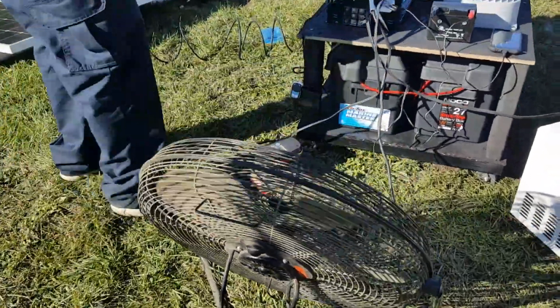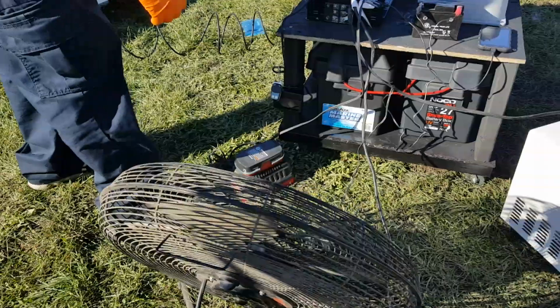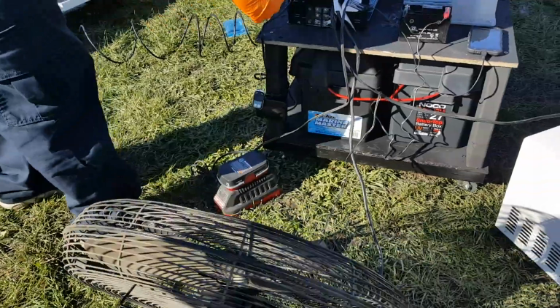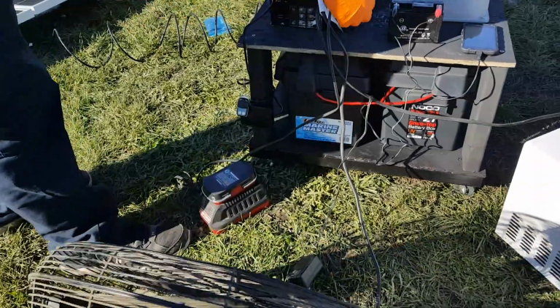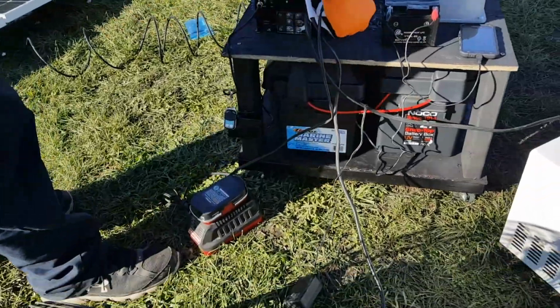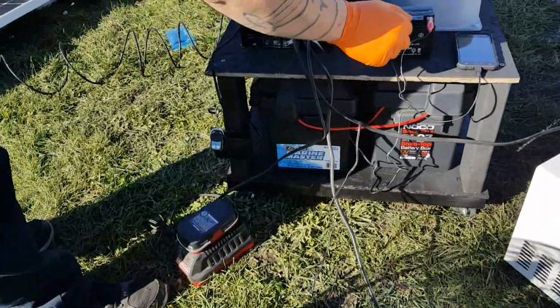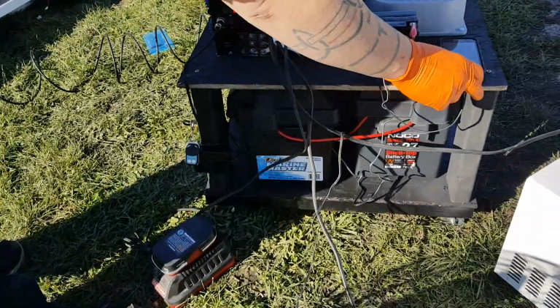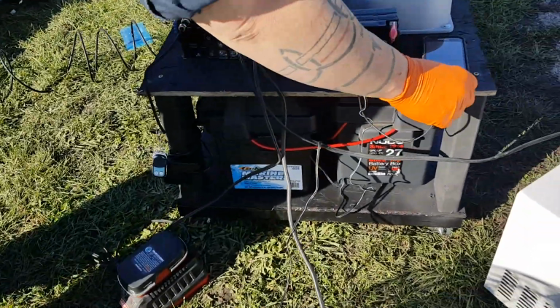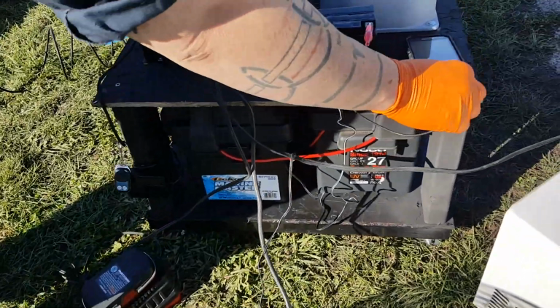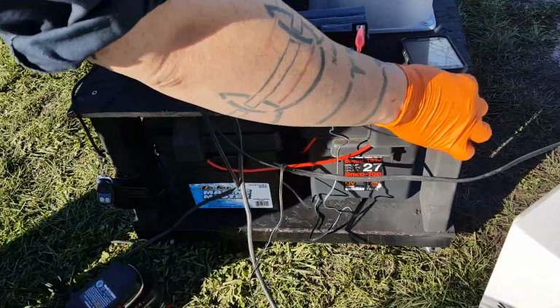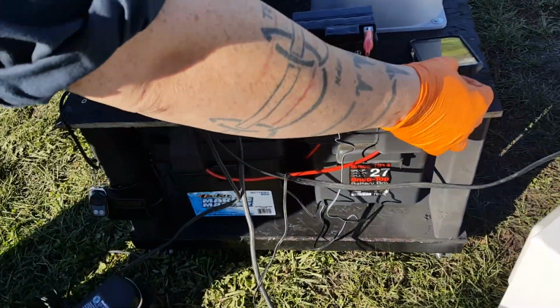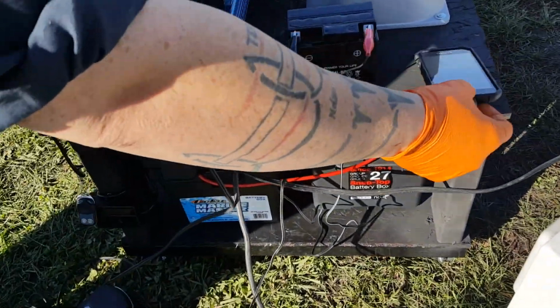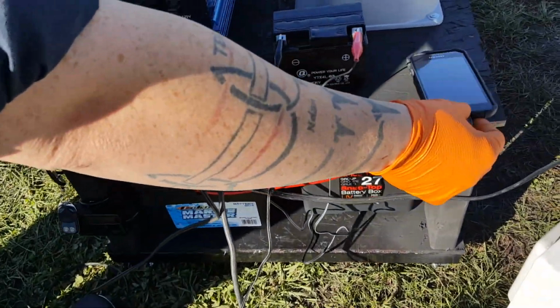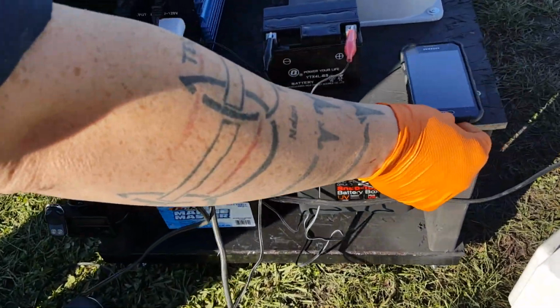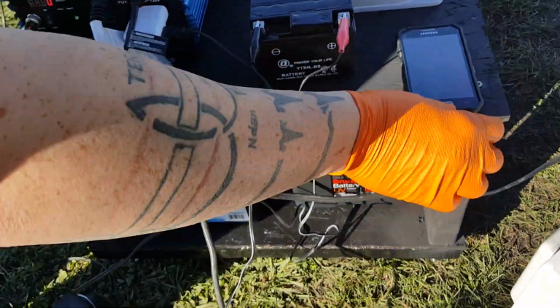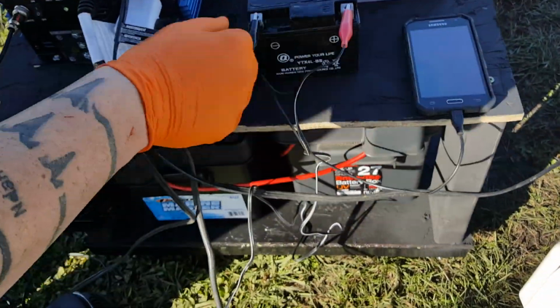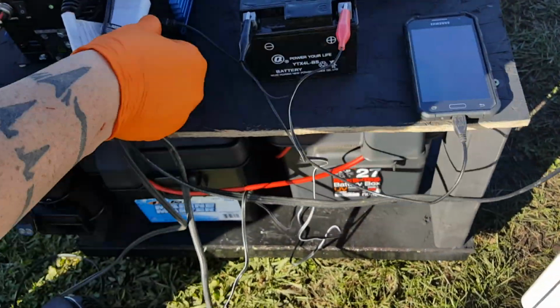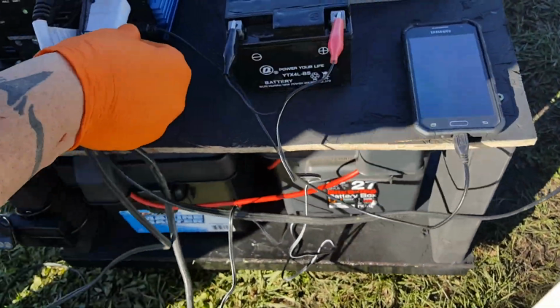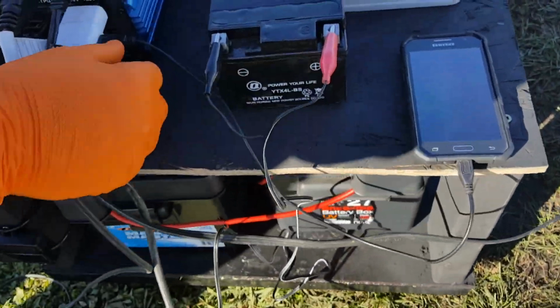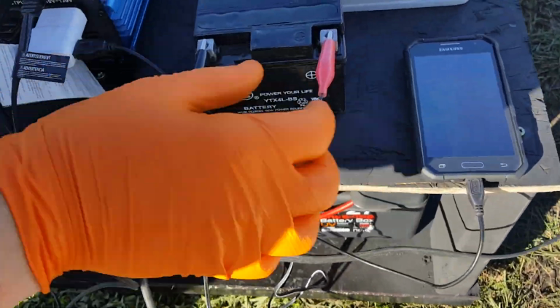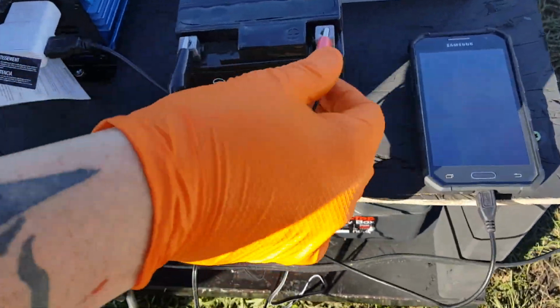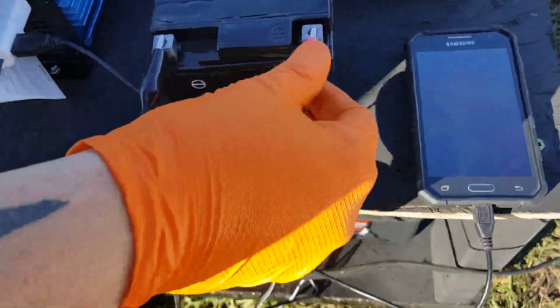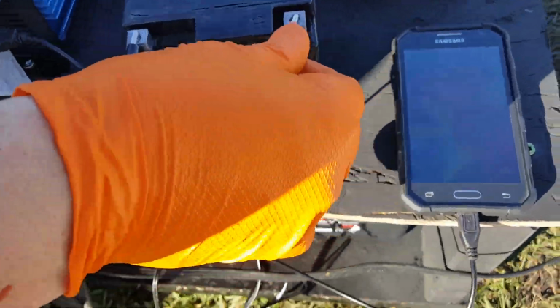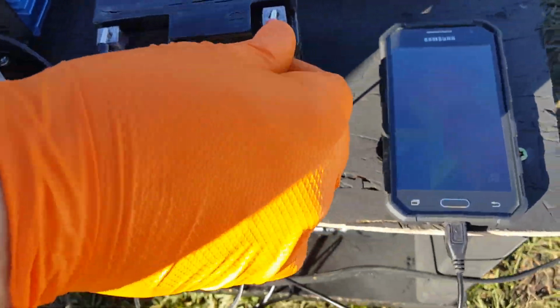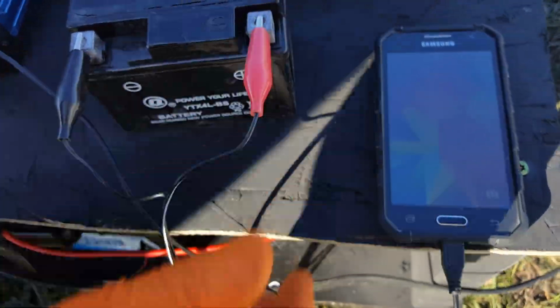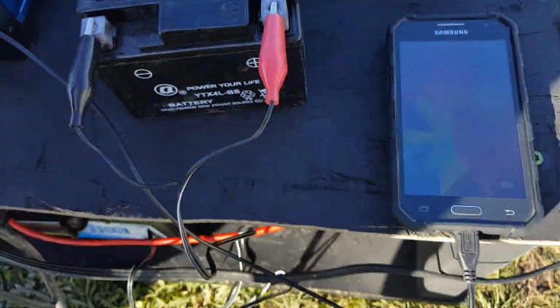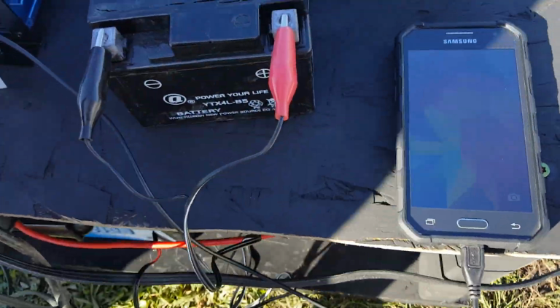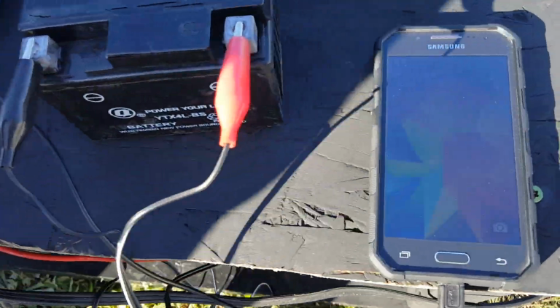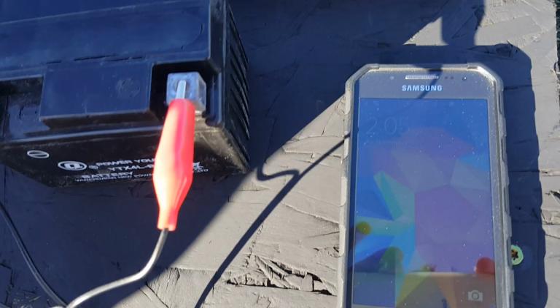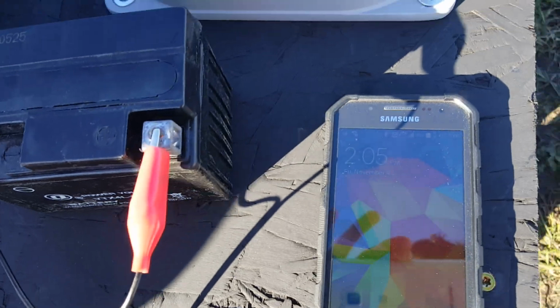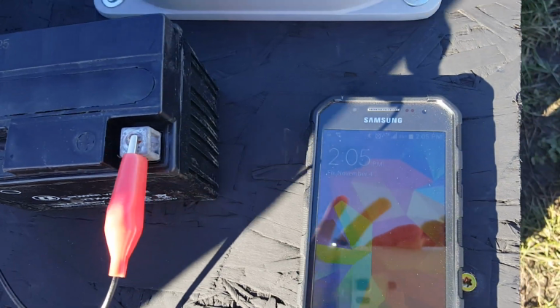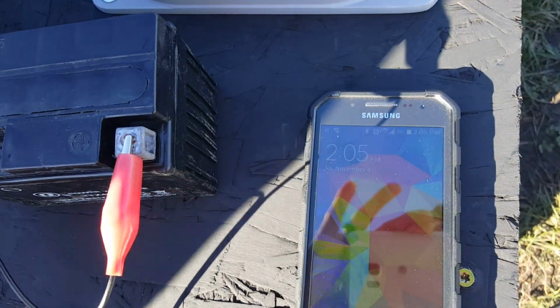We're also going to turn on a battery charger here — plug that in to charge the phone.